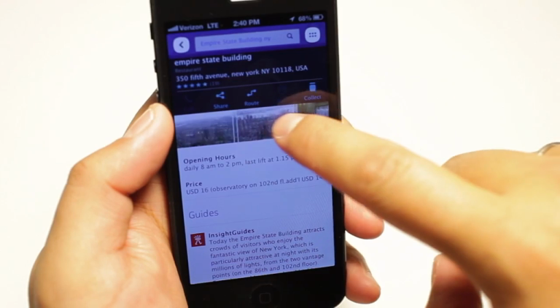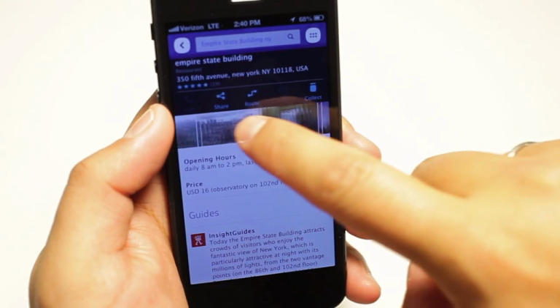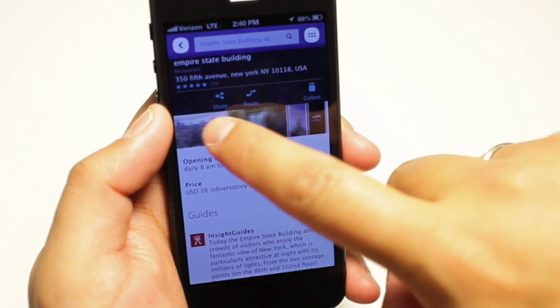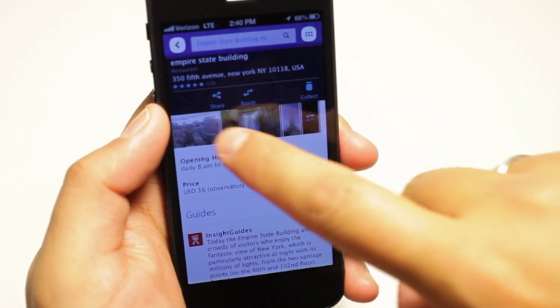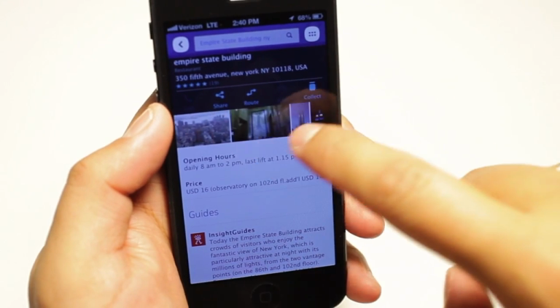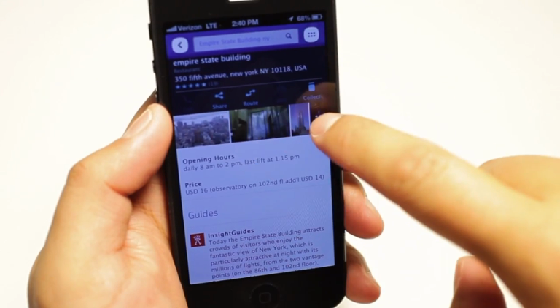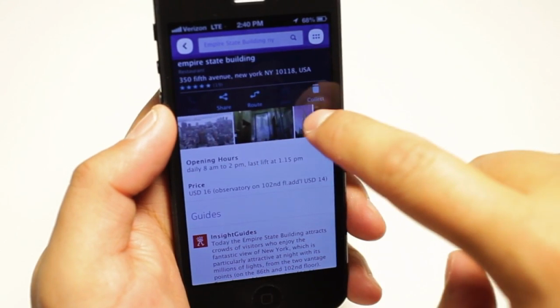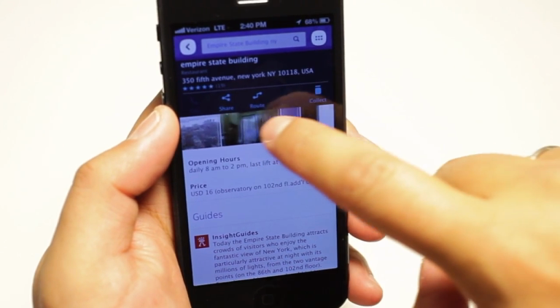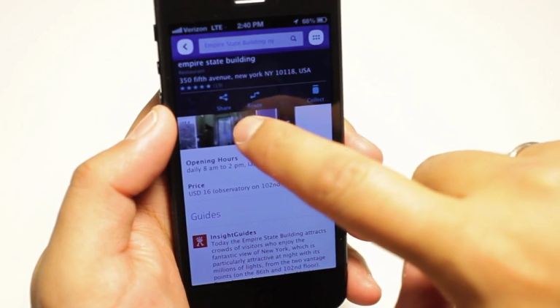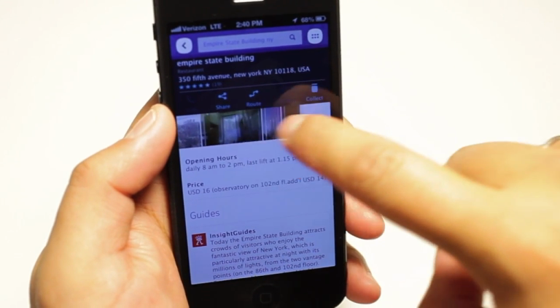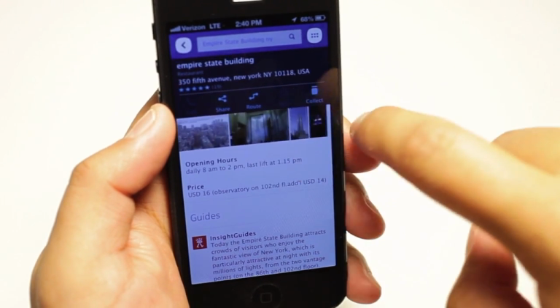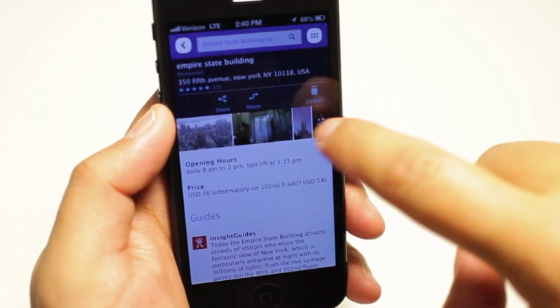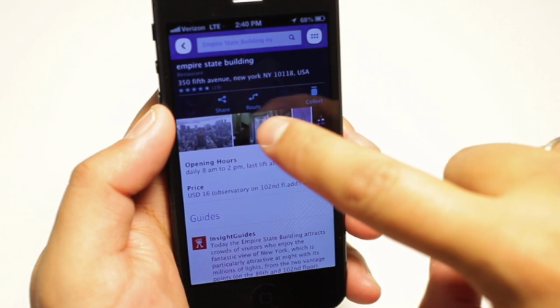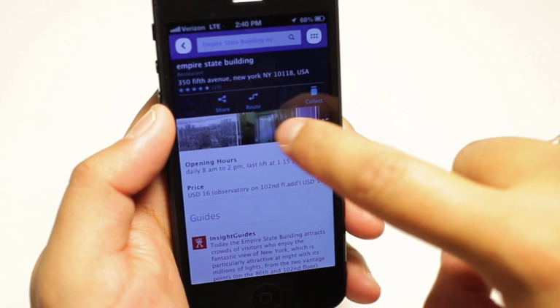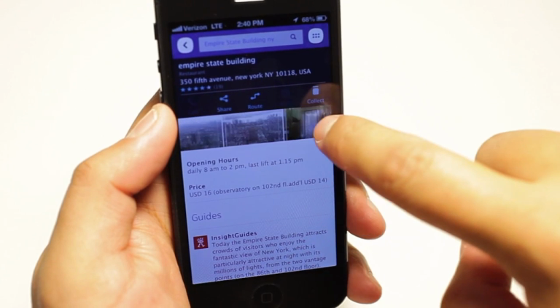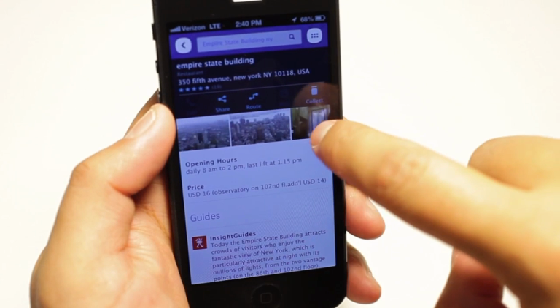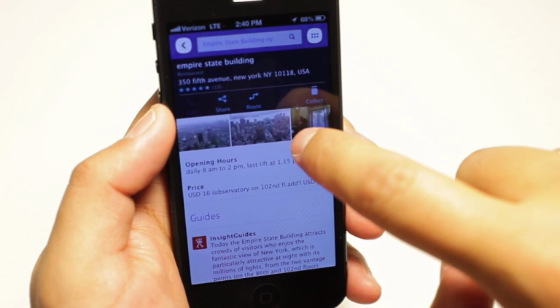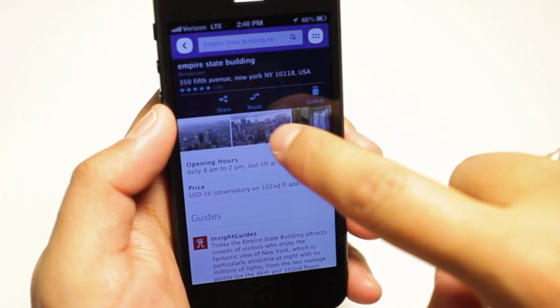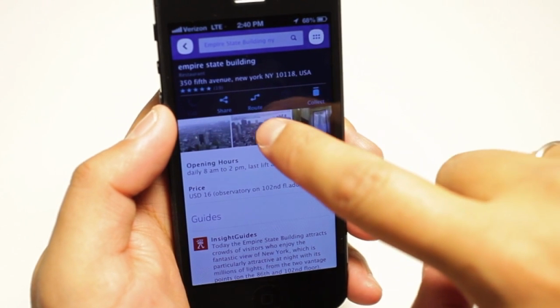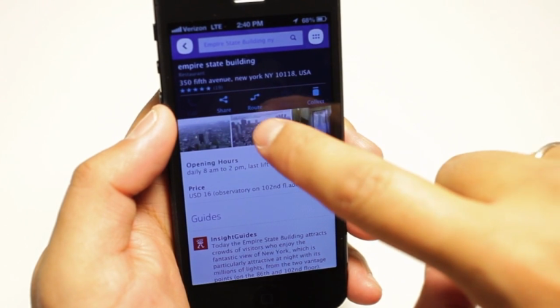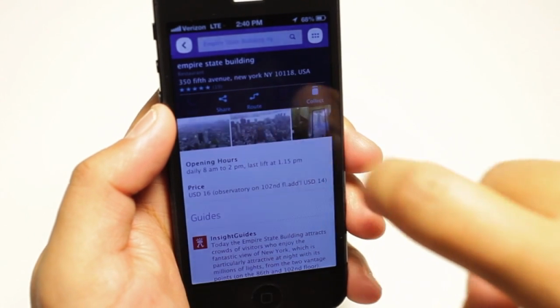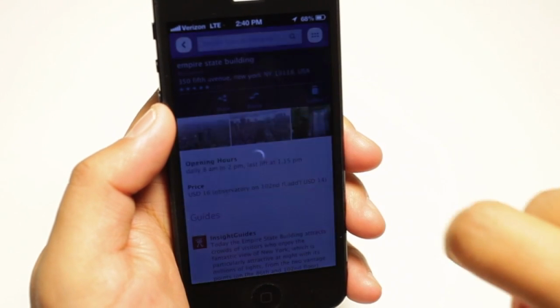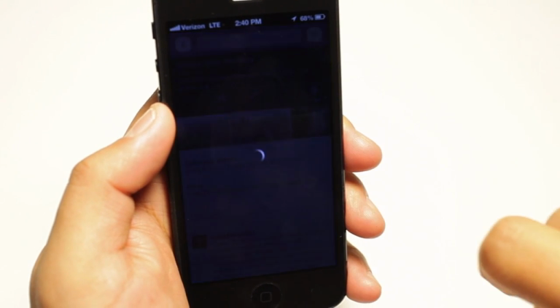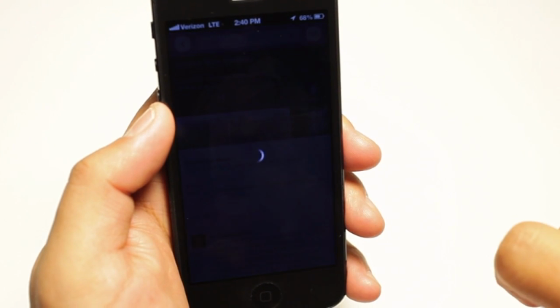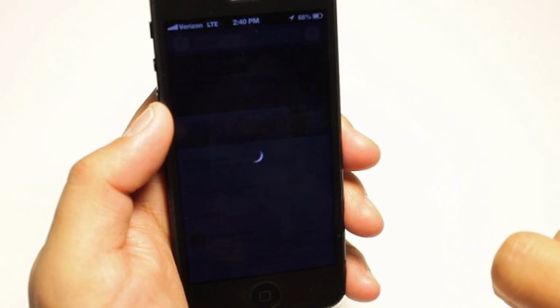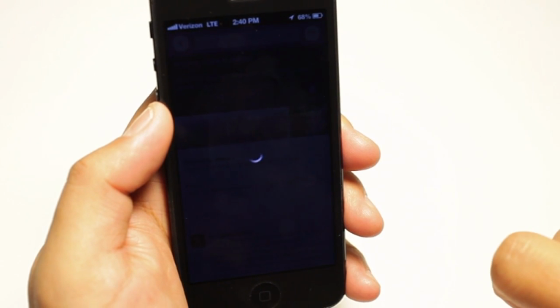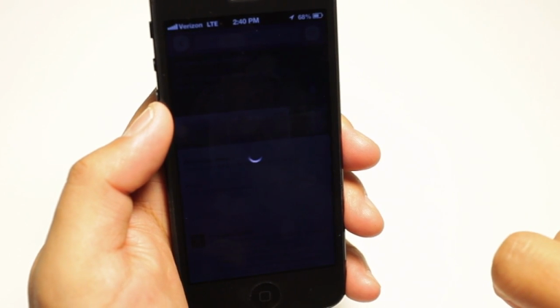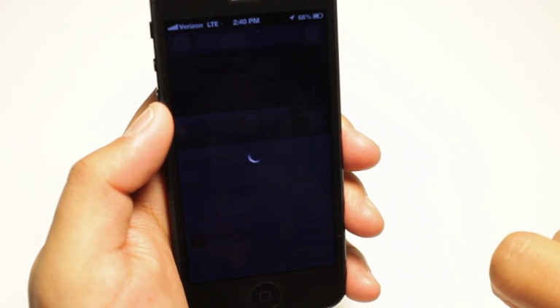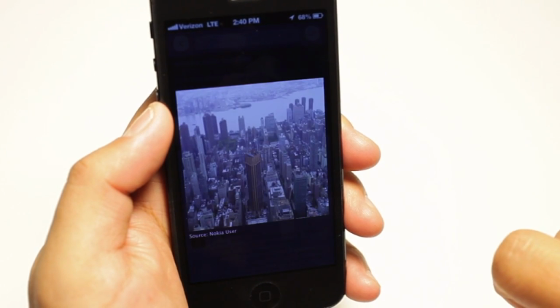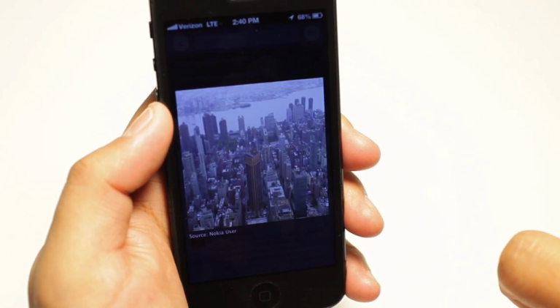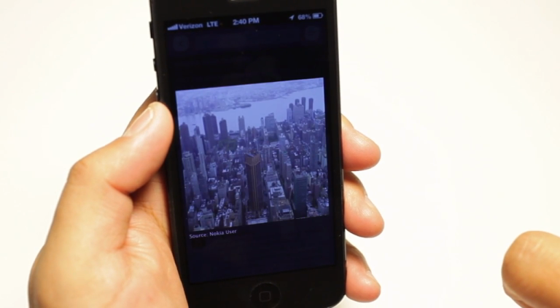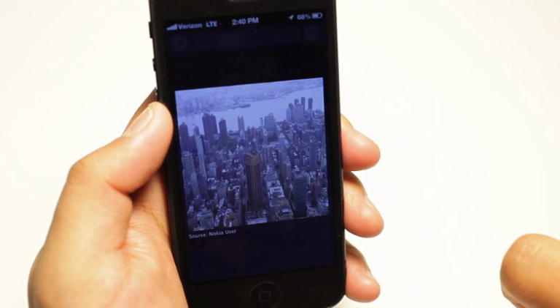Places have photos, business hours, reviews, and recommendations to other places nearby.